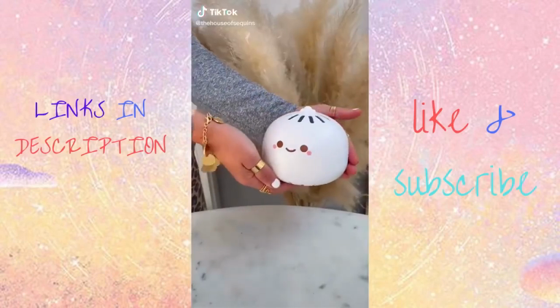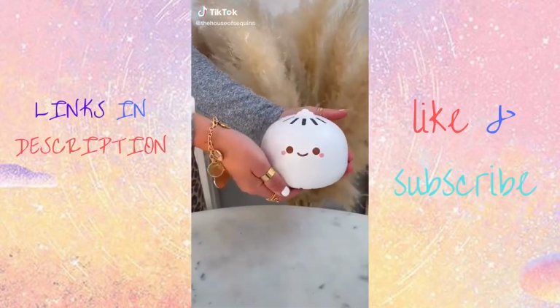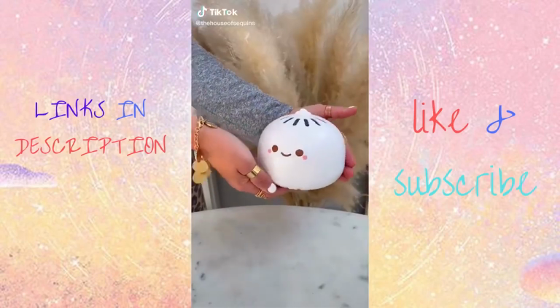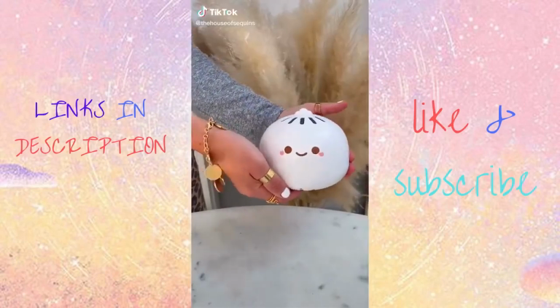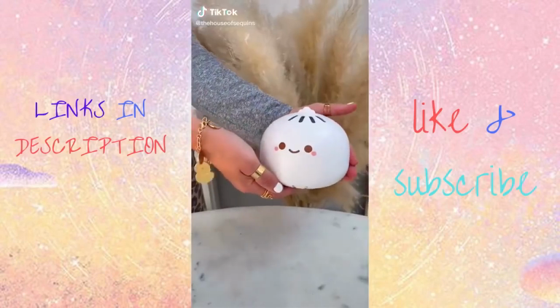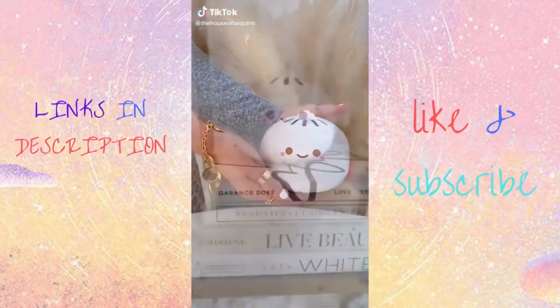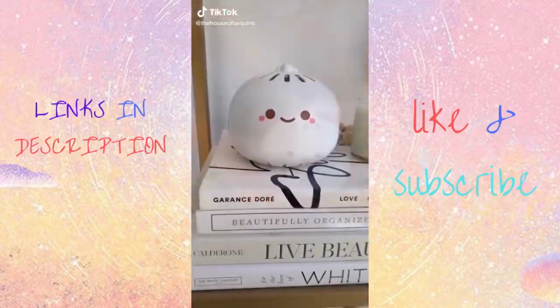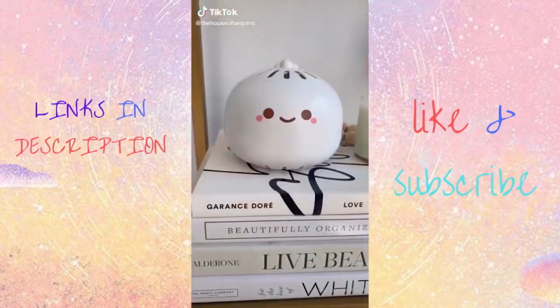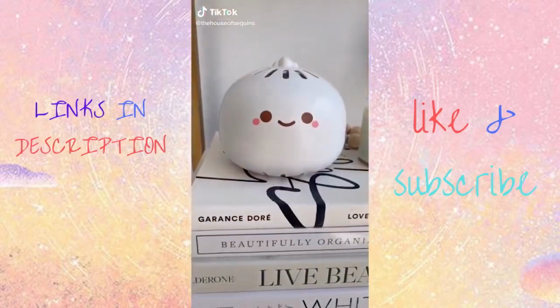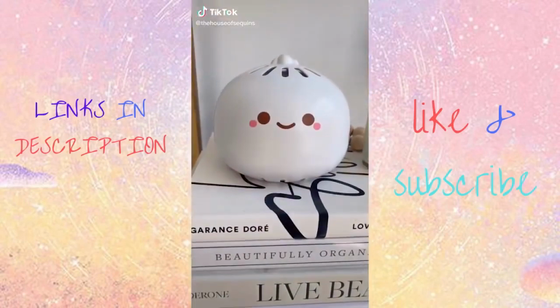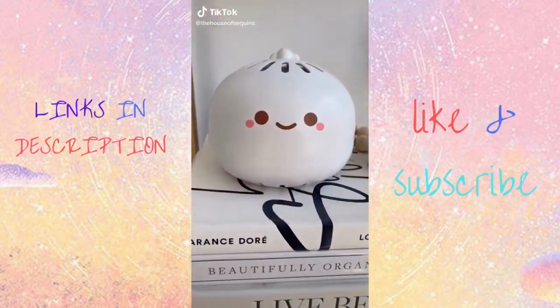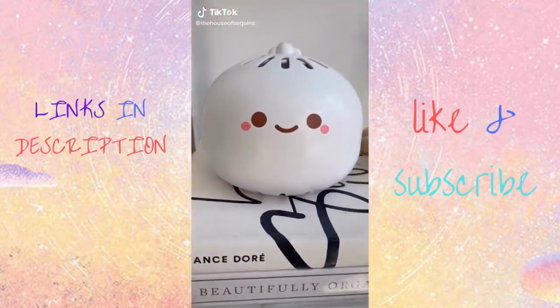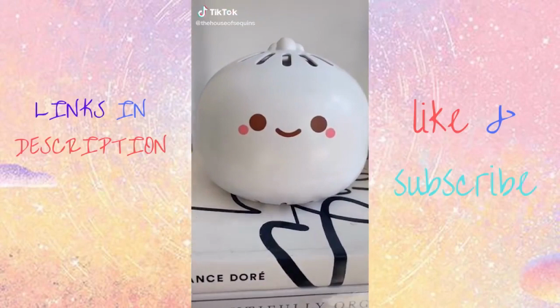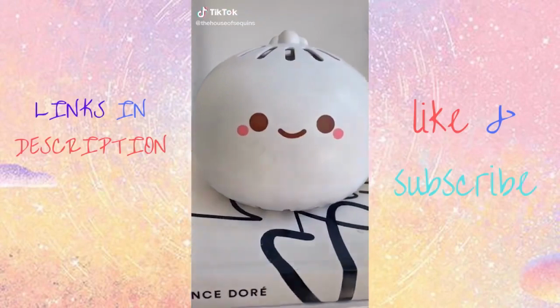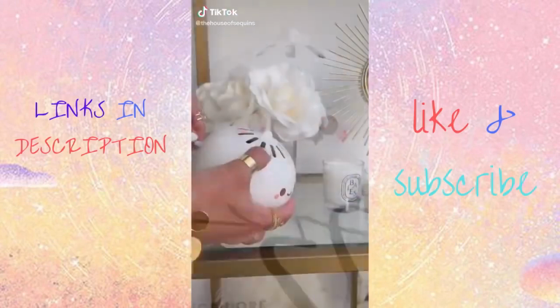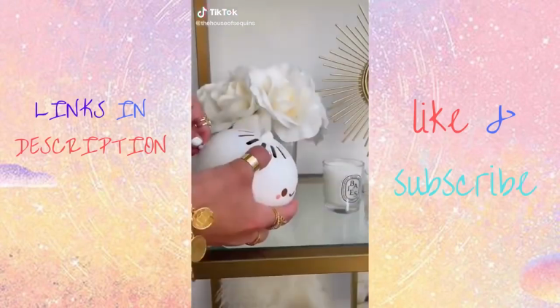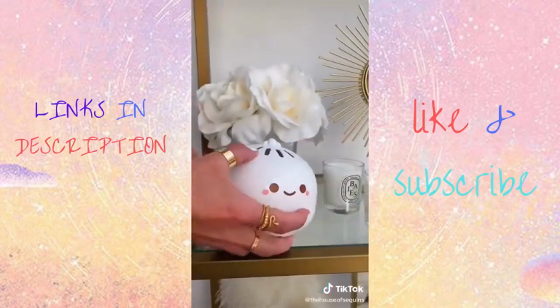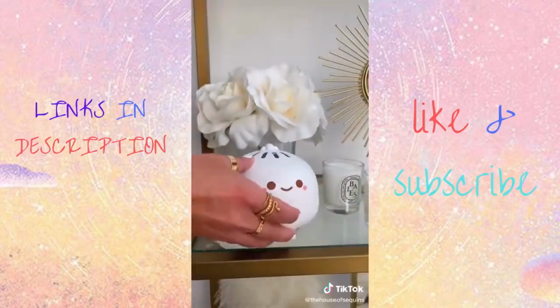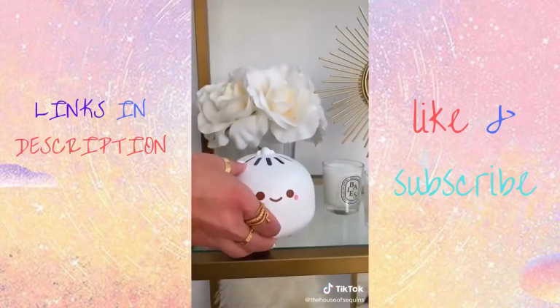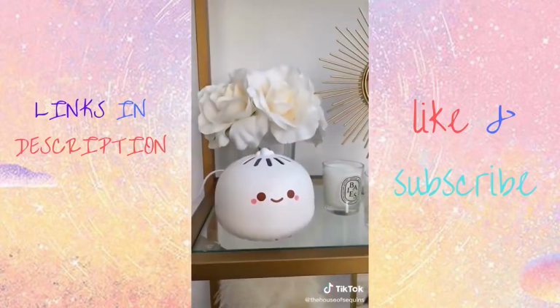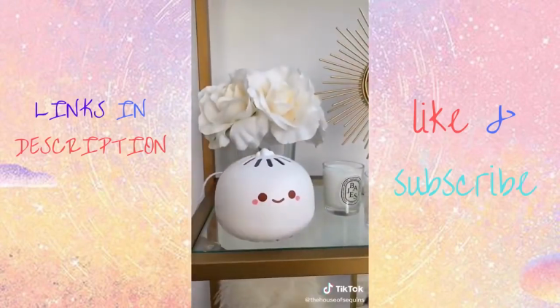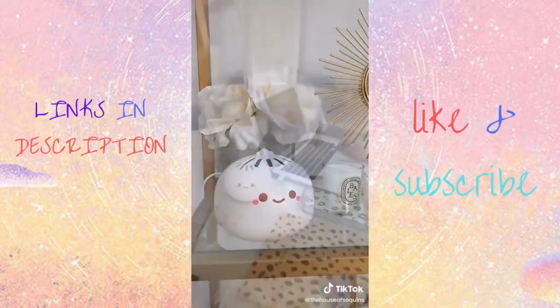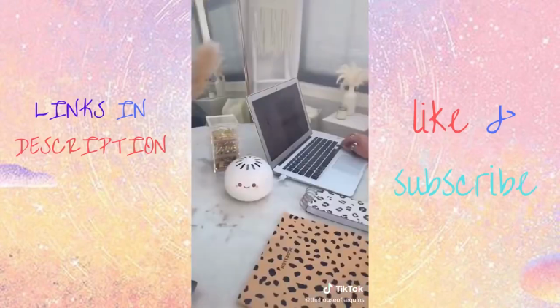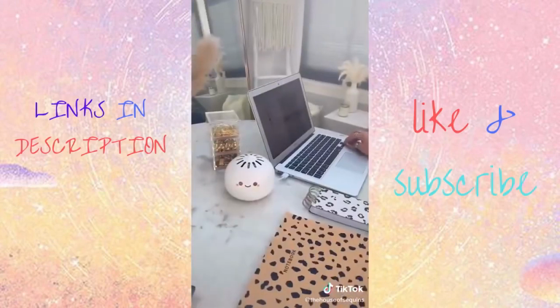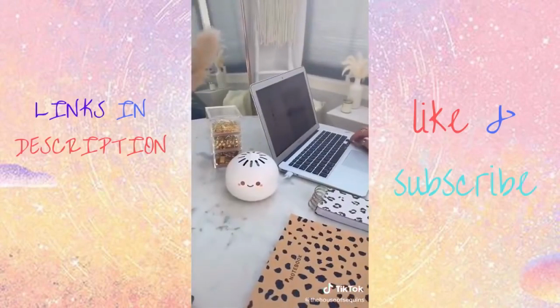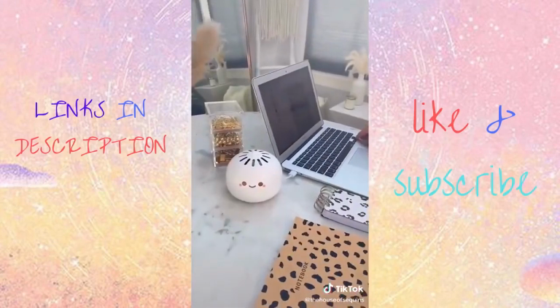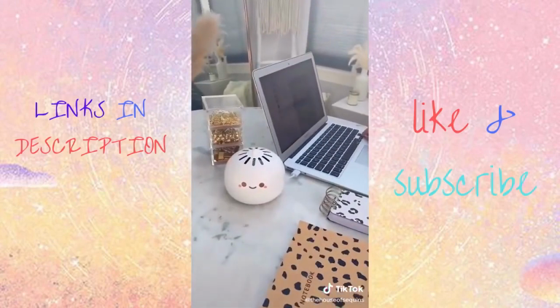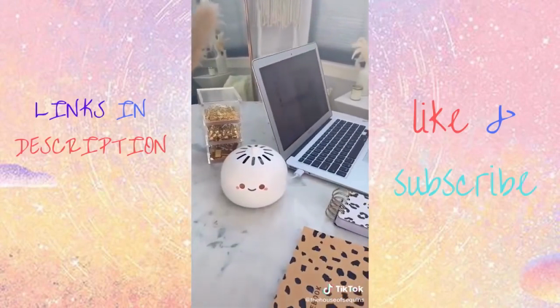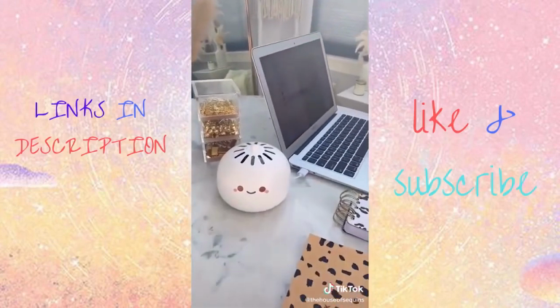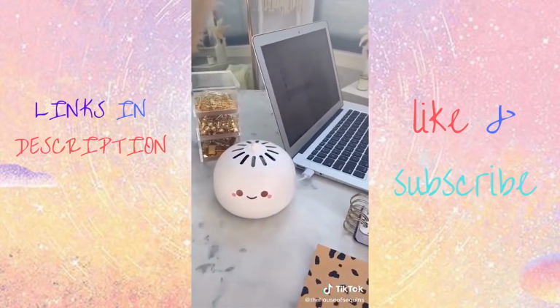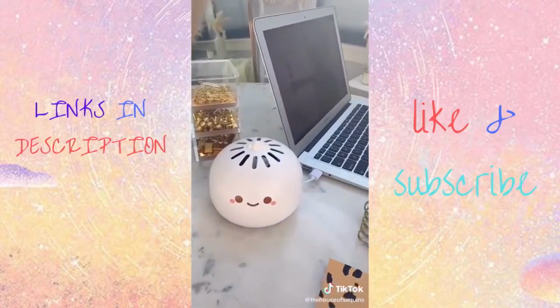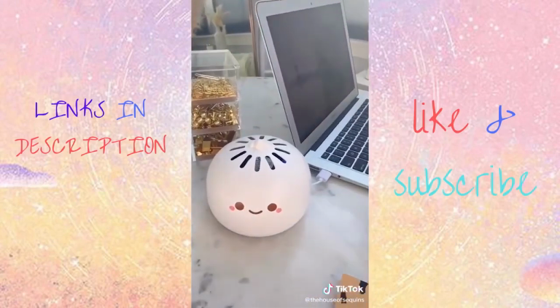...and other airborne allergens. This is a mini dumpling air purifier. It can be used as a wall plug or a USB for your office or home.